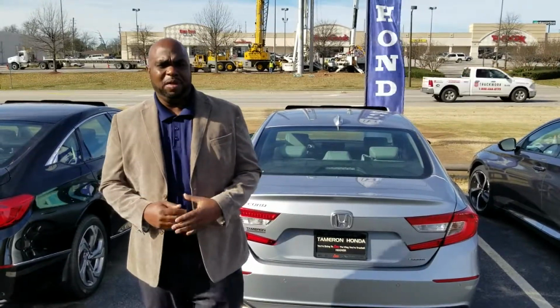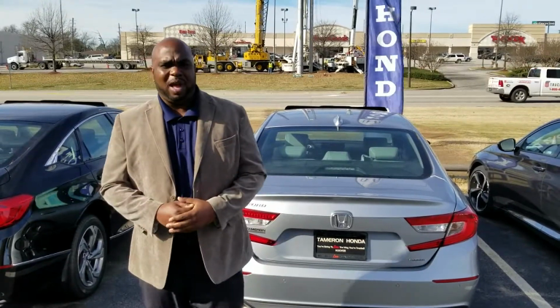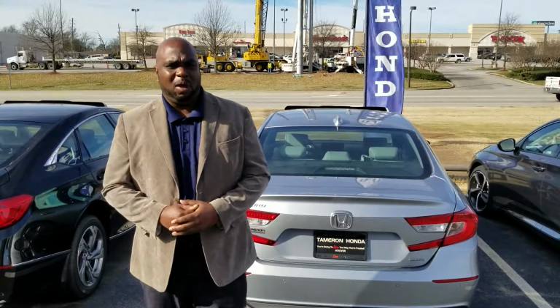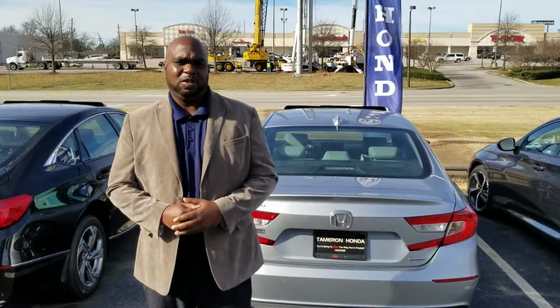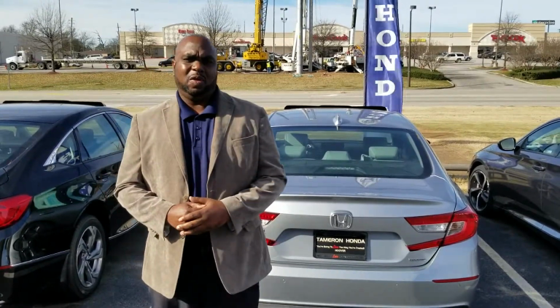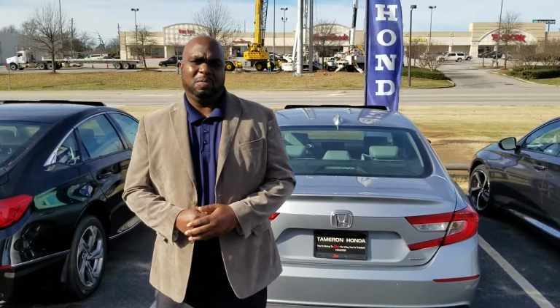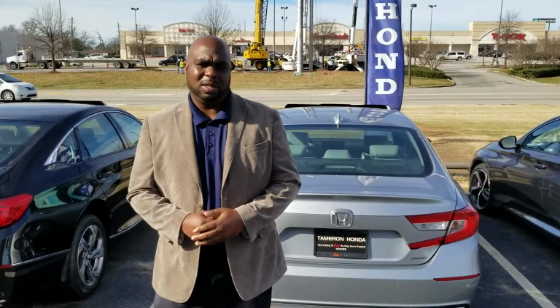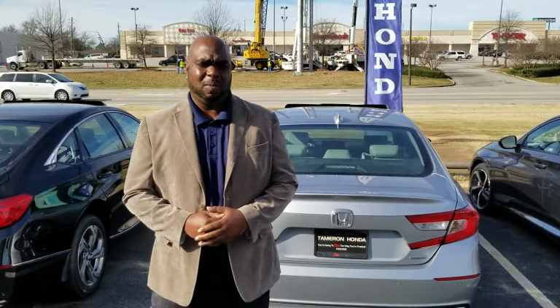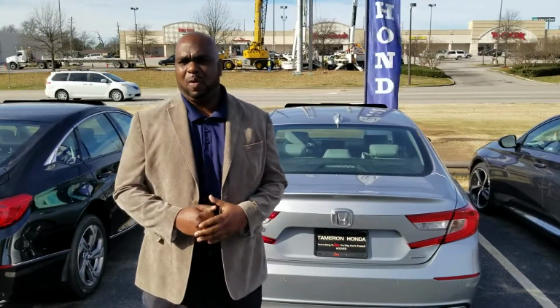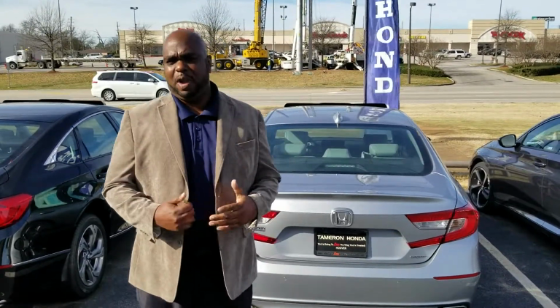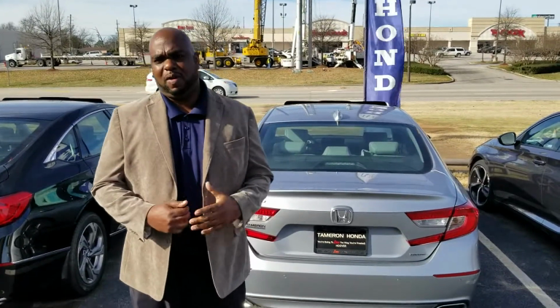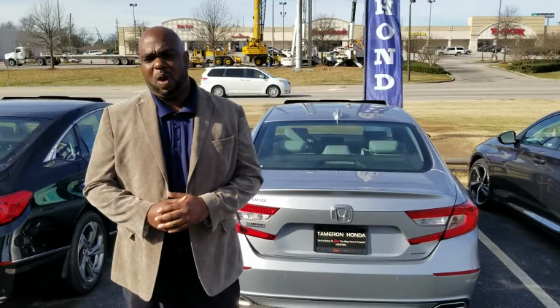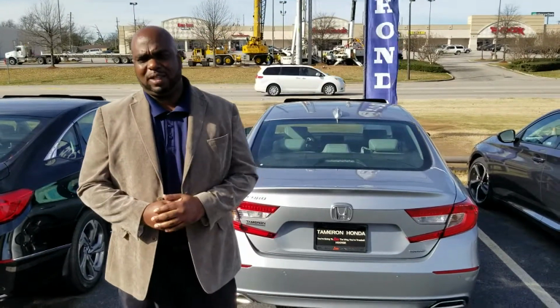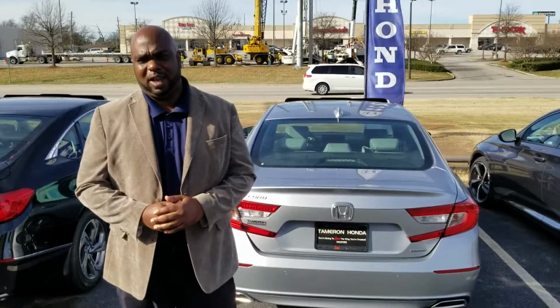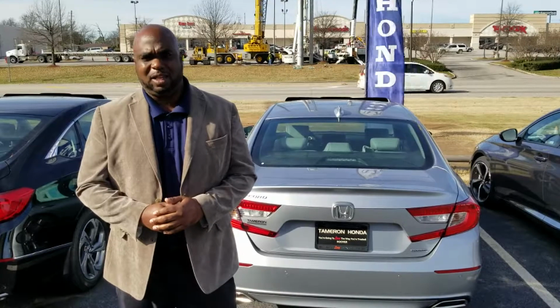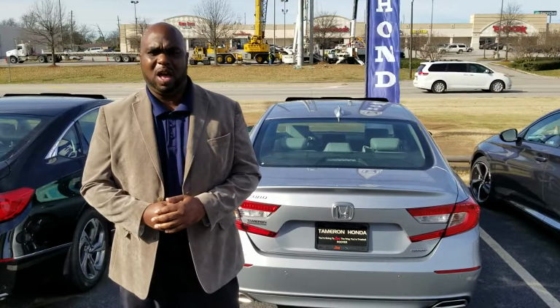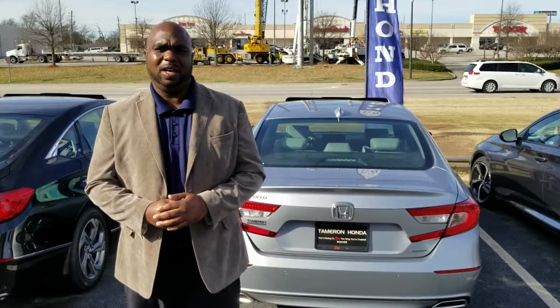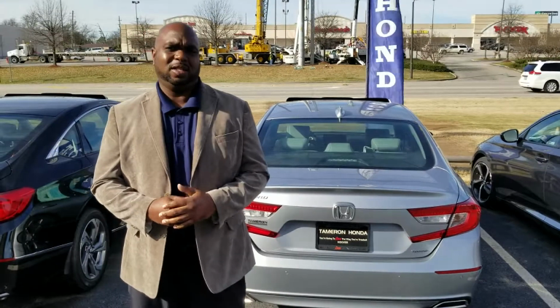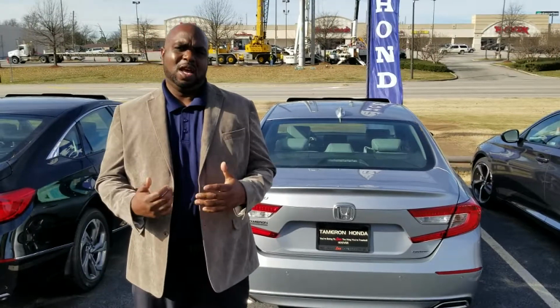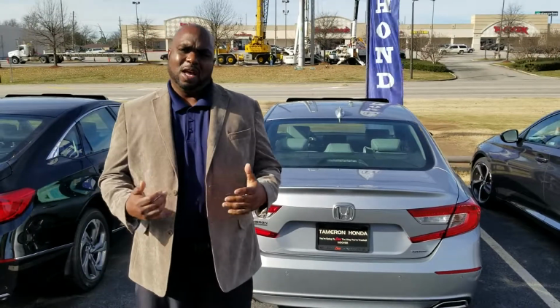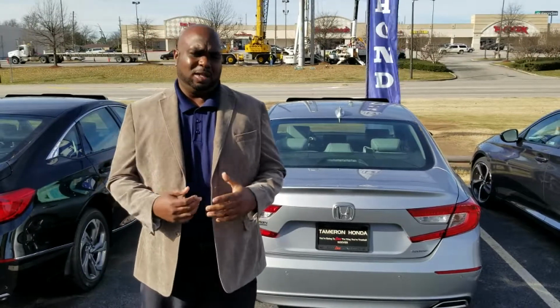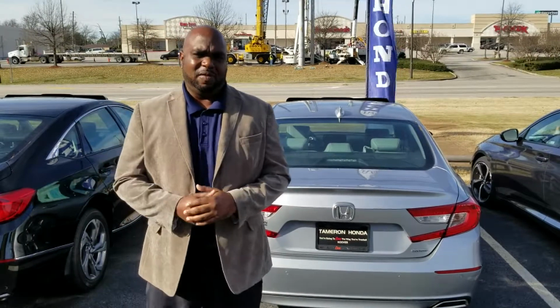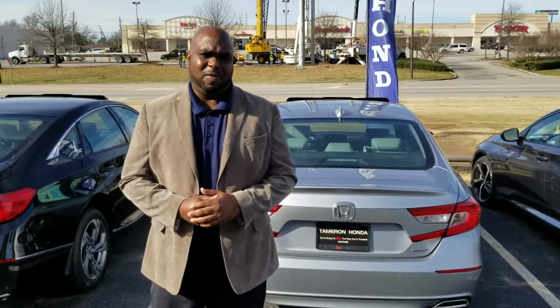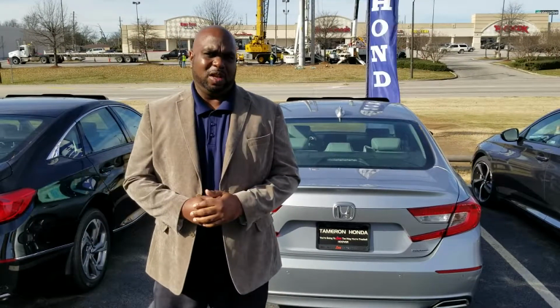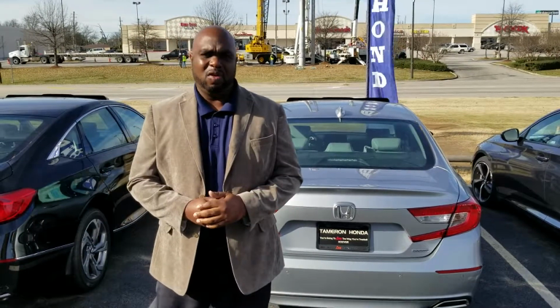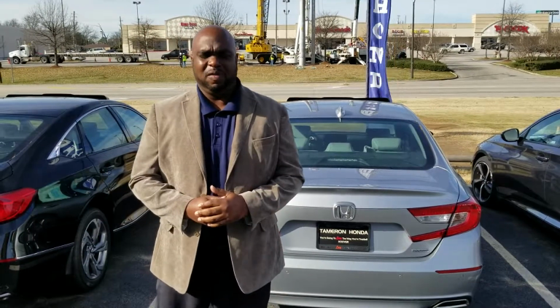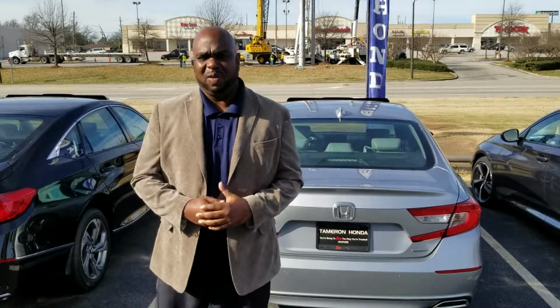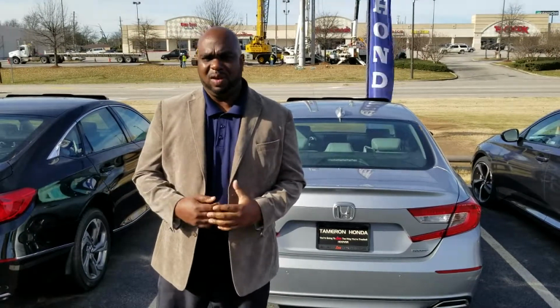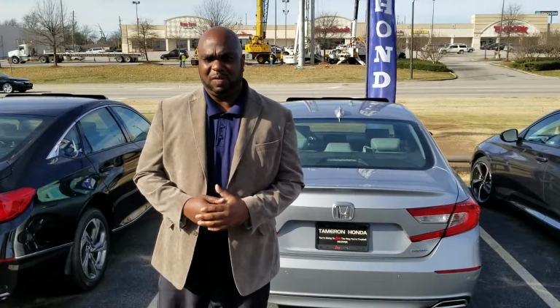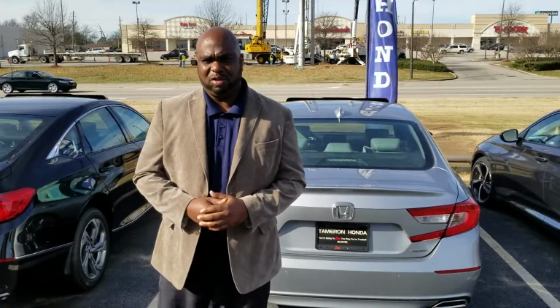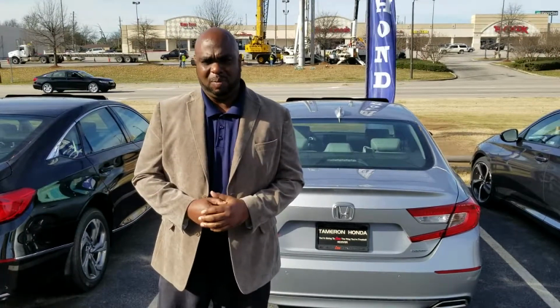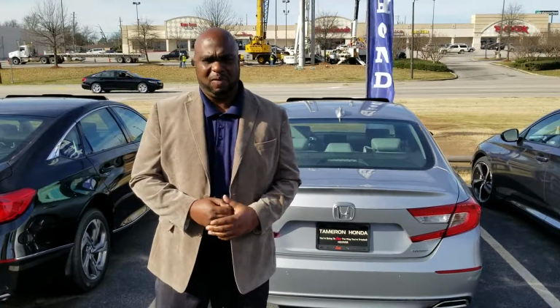One thing I would love to share with you about Tamron — we have a wide selection of Hondas. Definitely for the Accord, different colors, different trim levels.